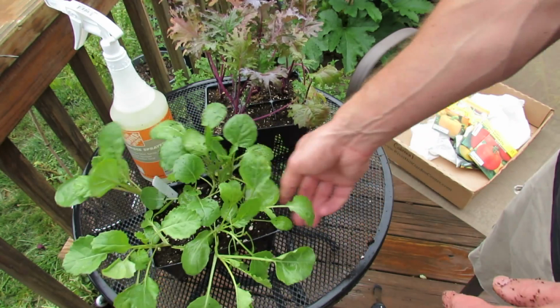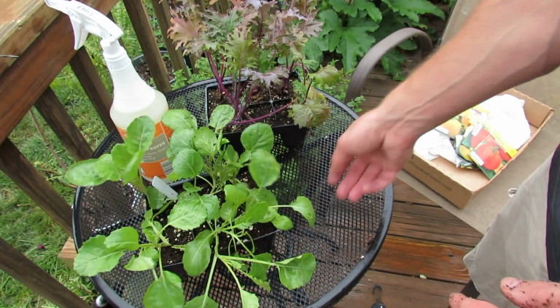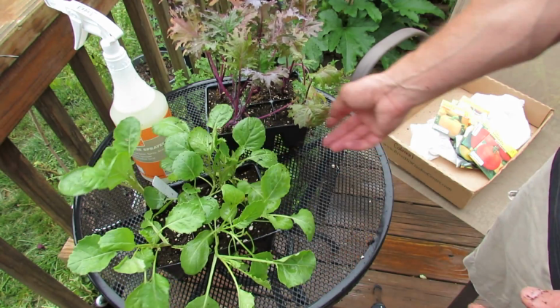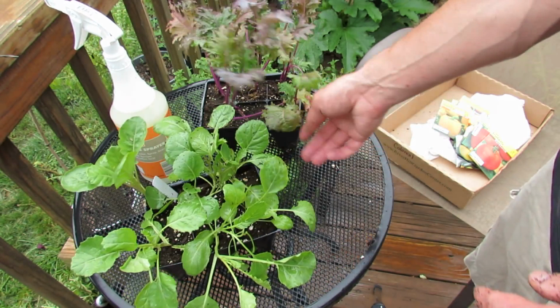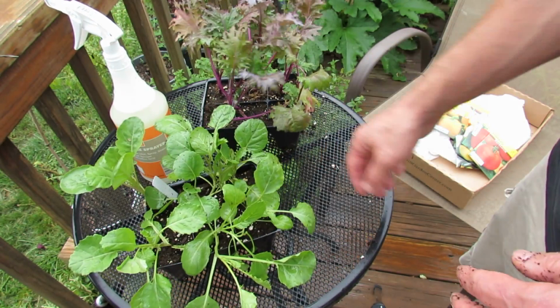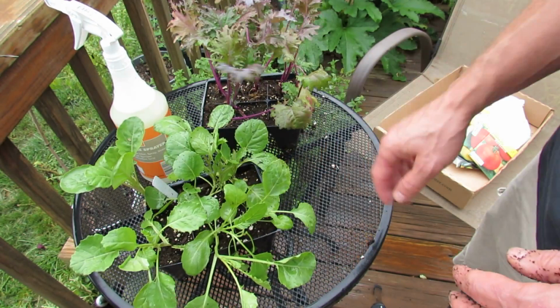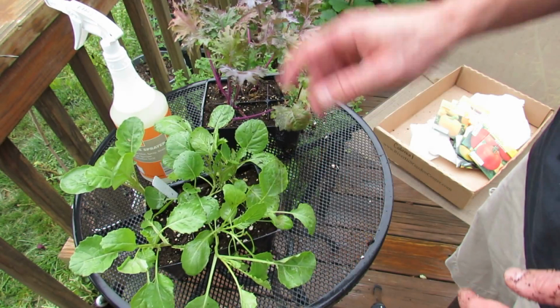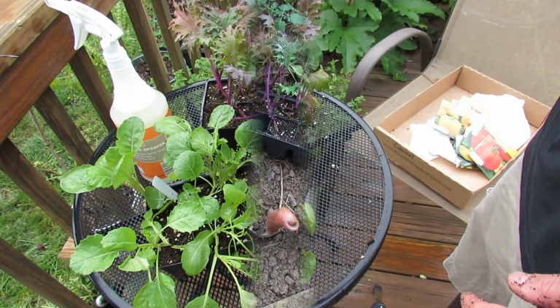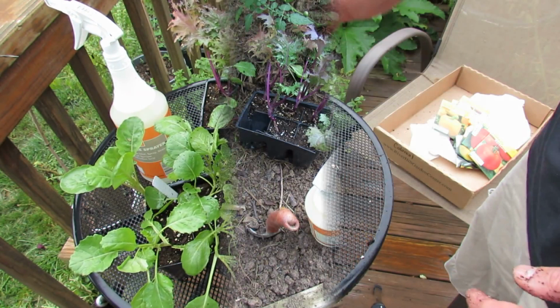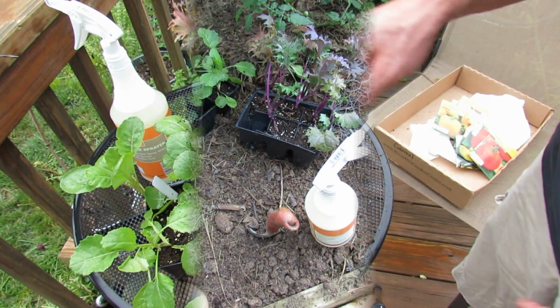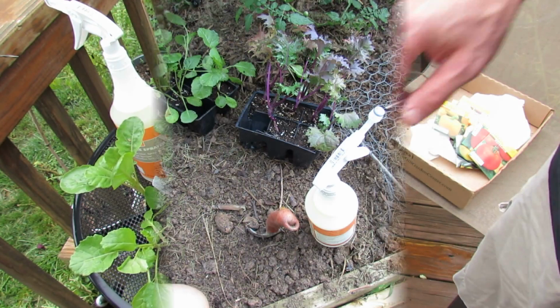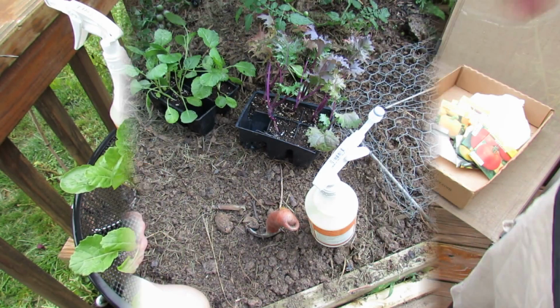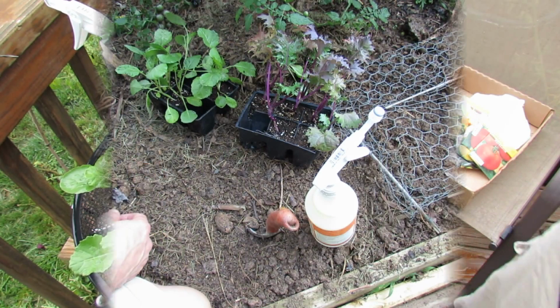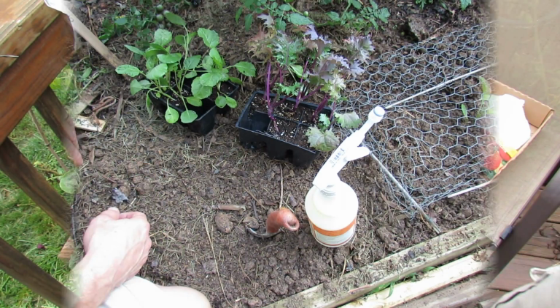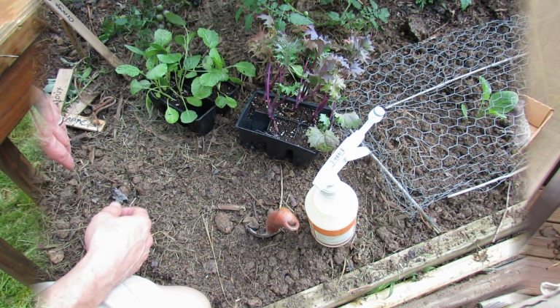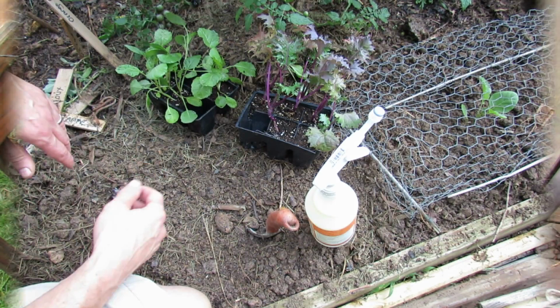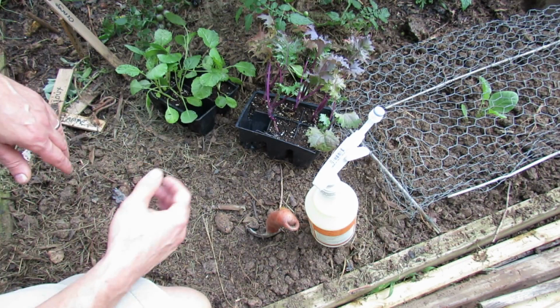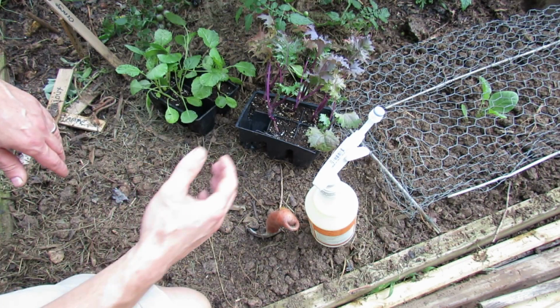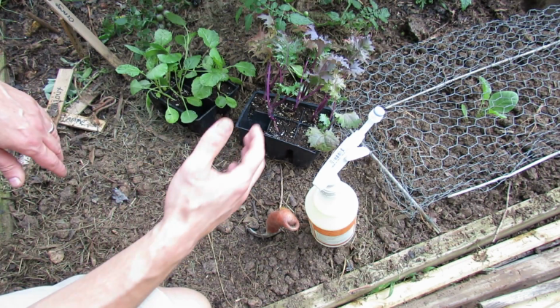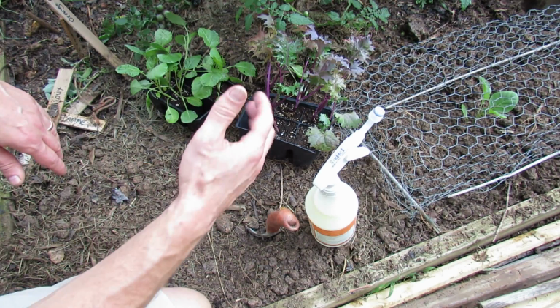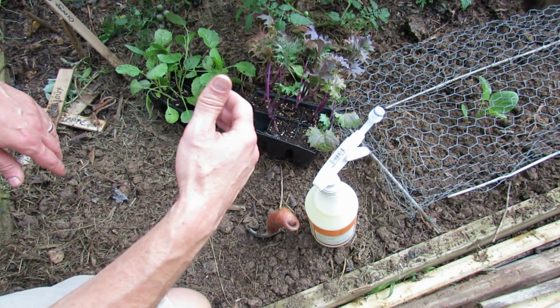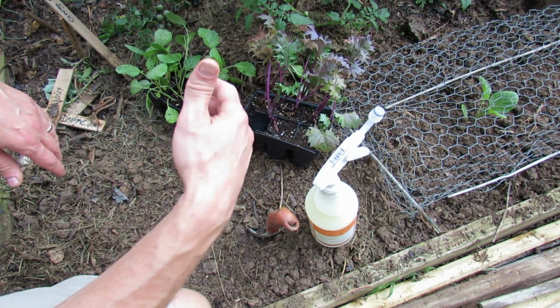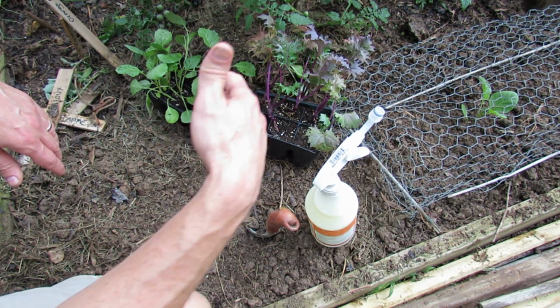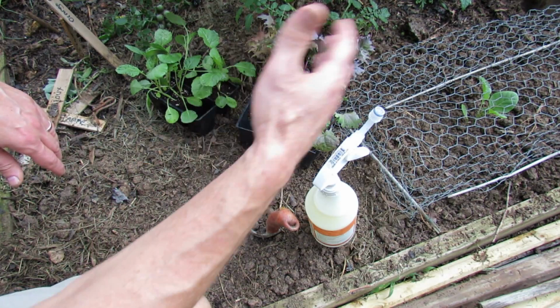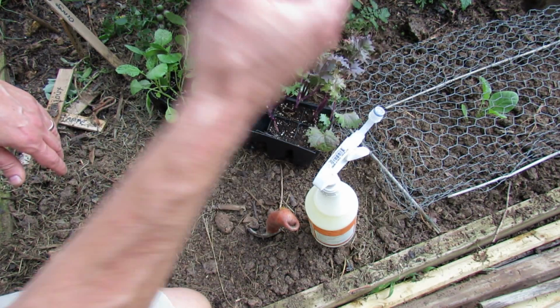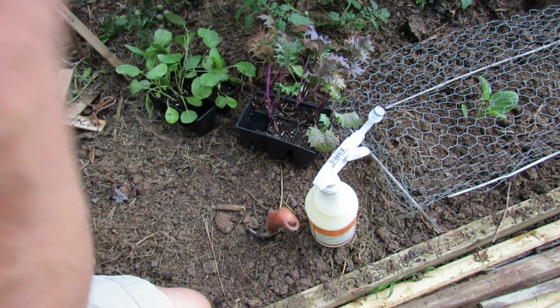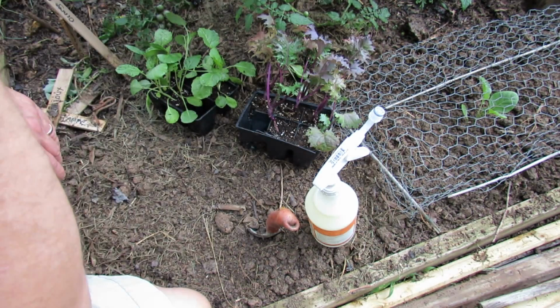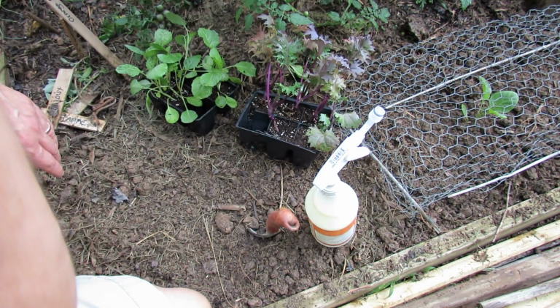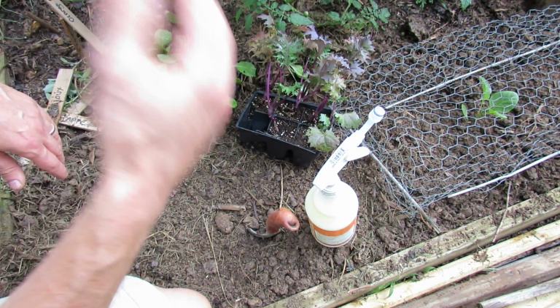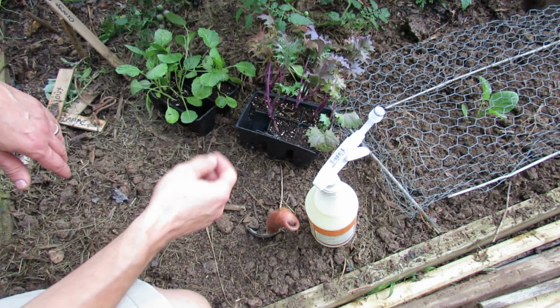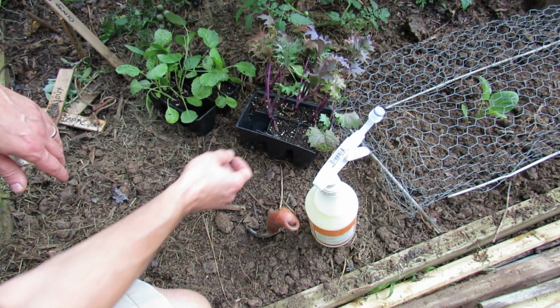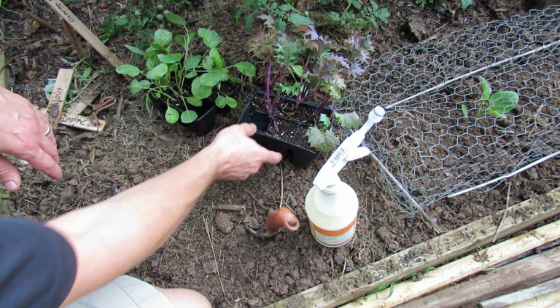Spray down your plants with an insecticide — I'm using neem and soapy water, but you could just use soapy water or any organic treatment. Just put something on there to give them a good start of defense against insects before you put them in. I'm going to plant these into the garden and I'll be back.